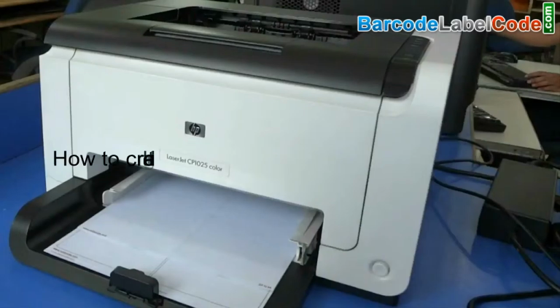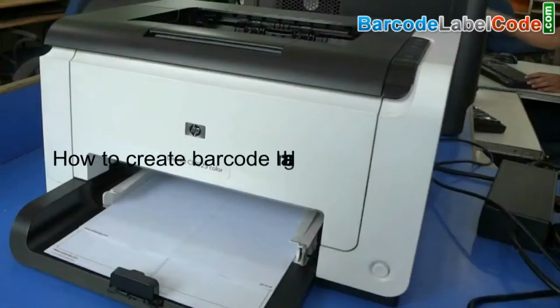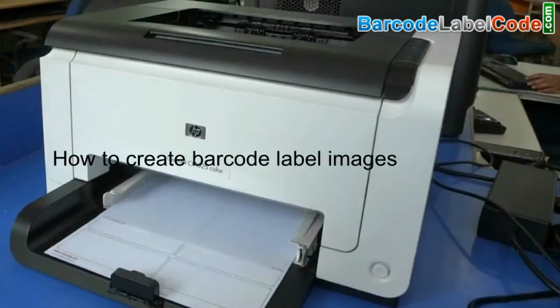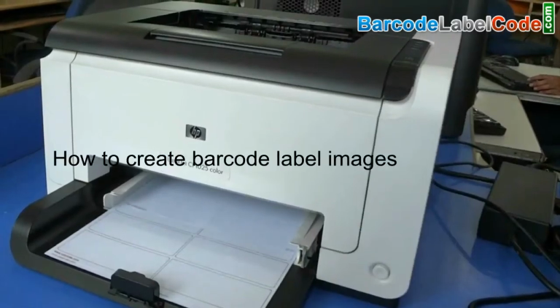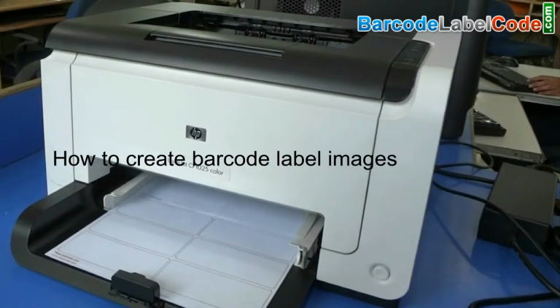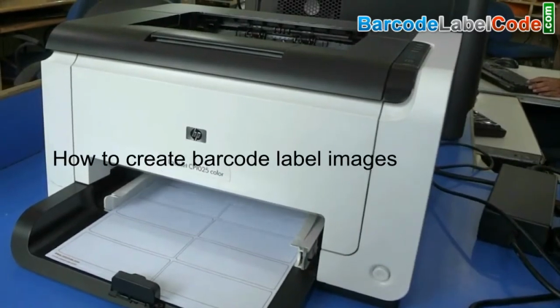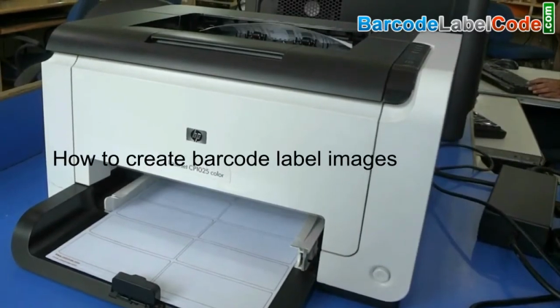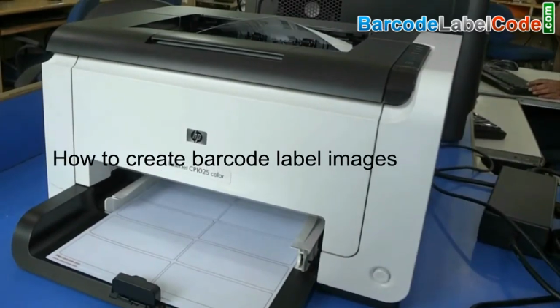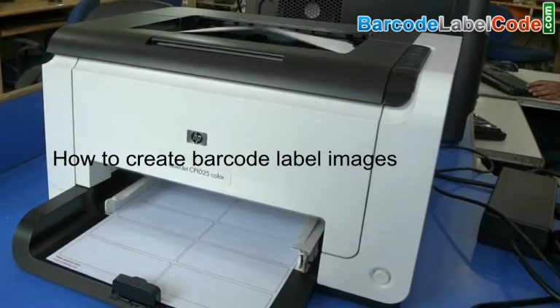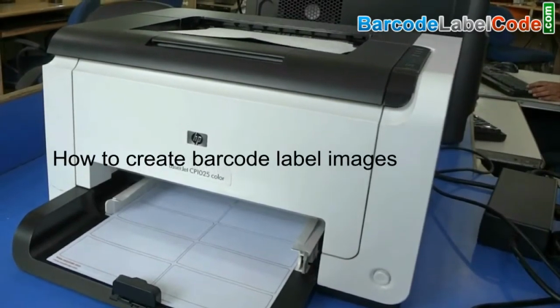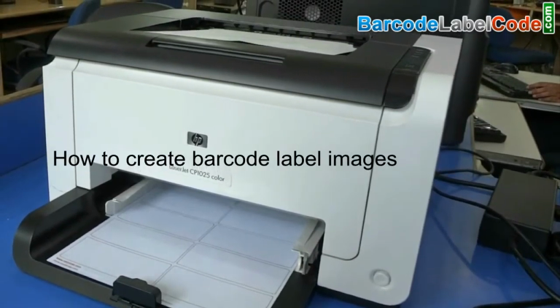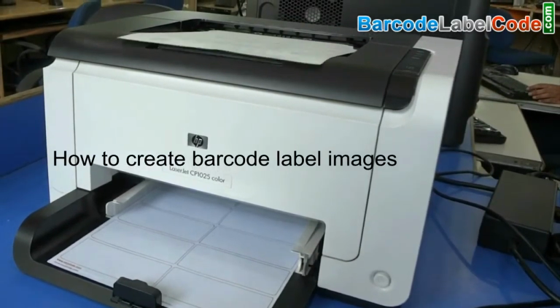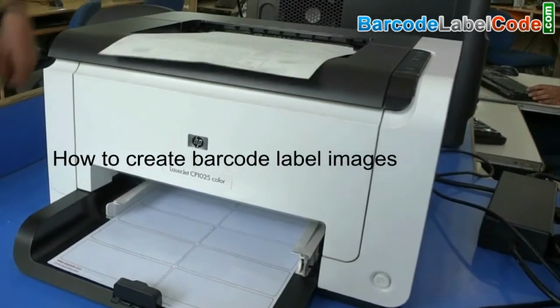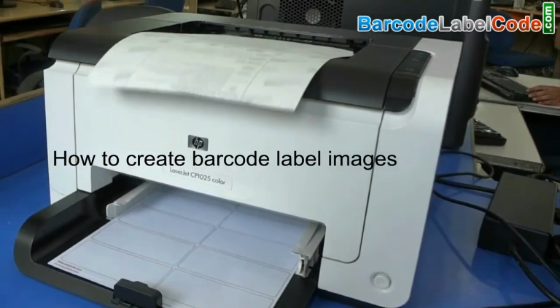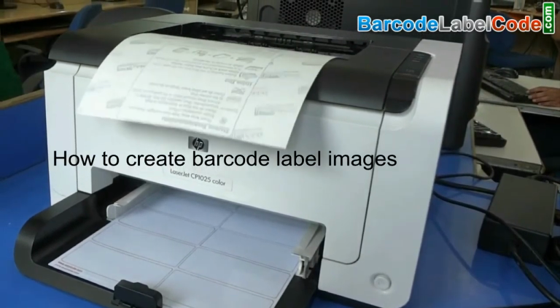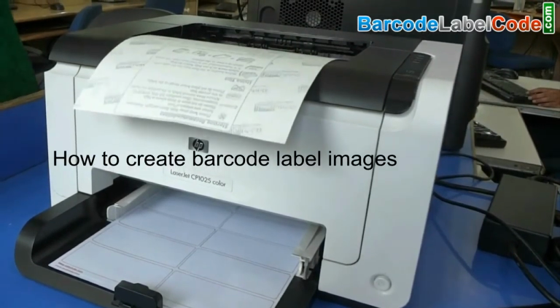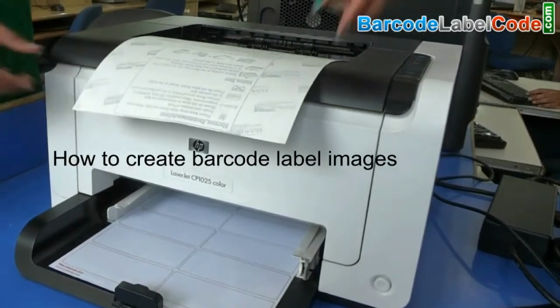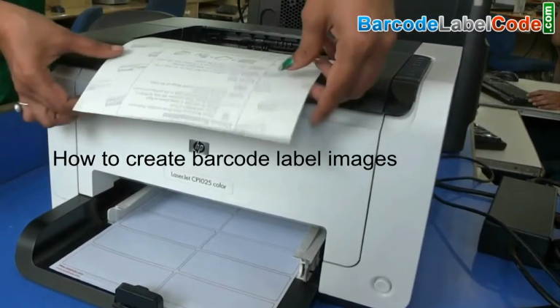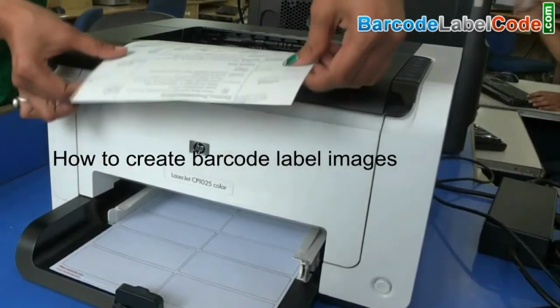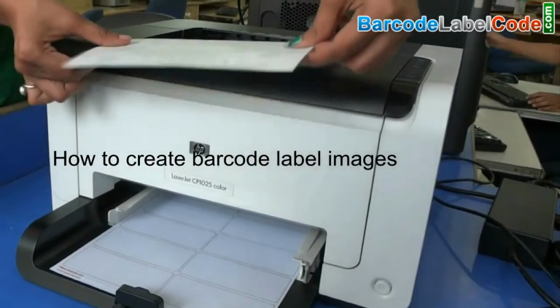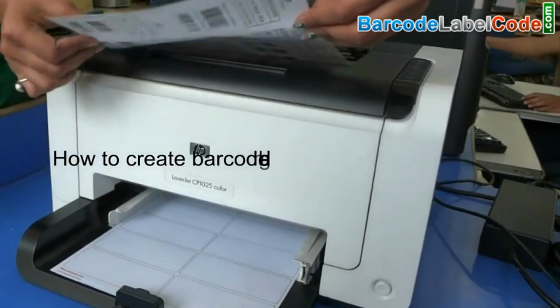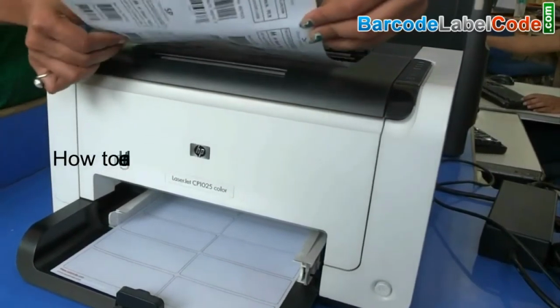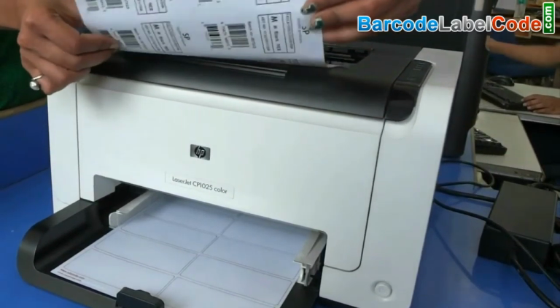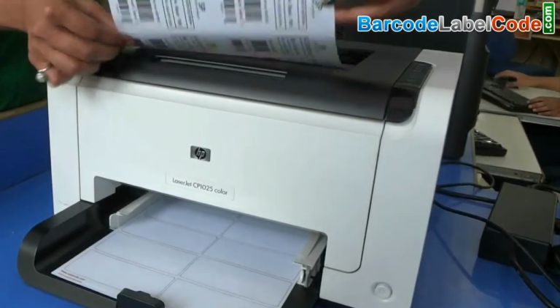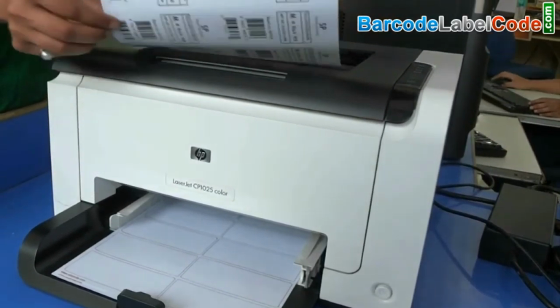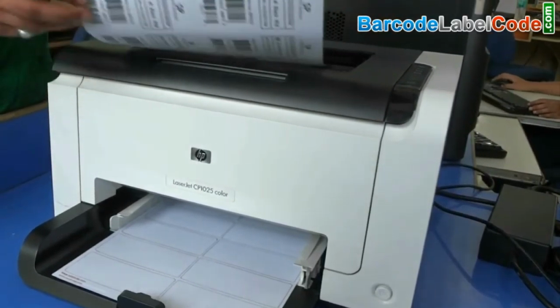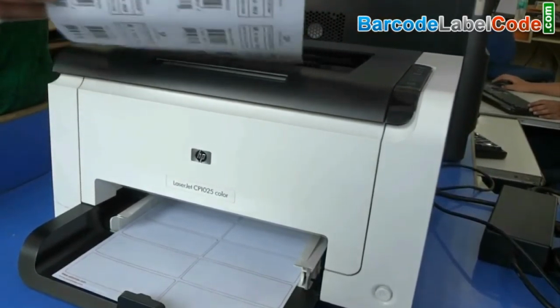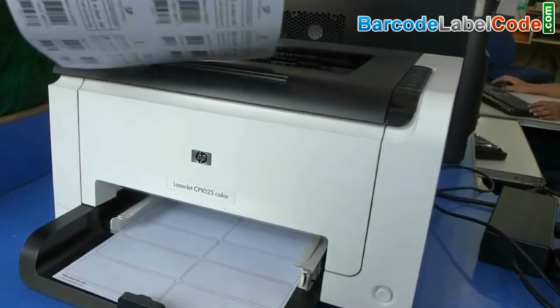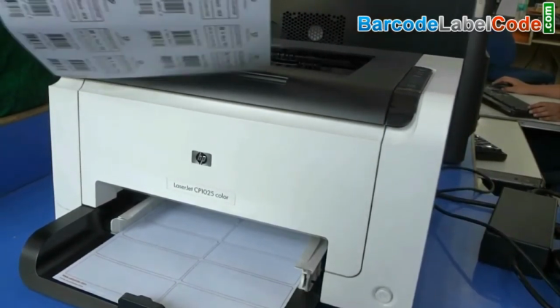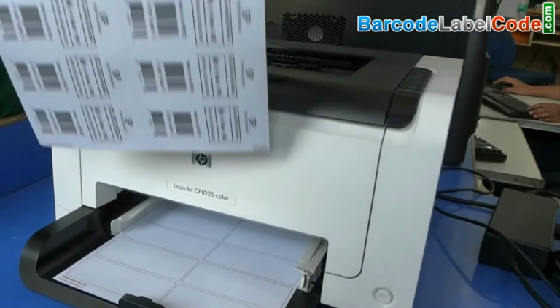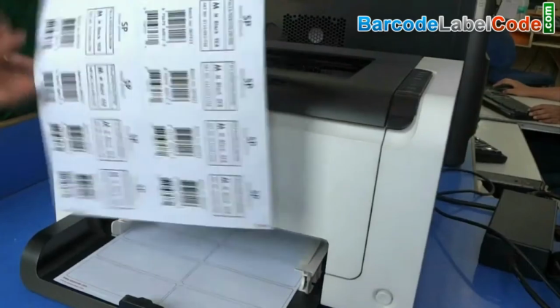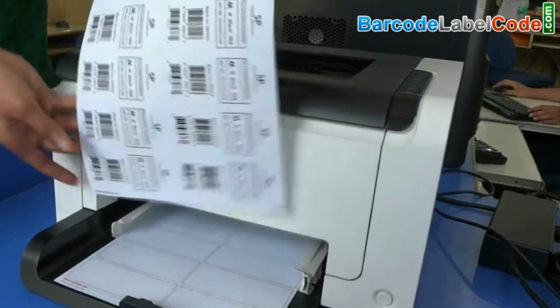How to create barcode label images by using DRPU Barcode Label Maker software.